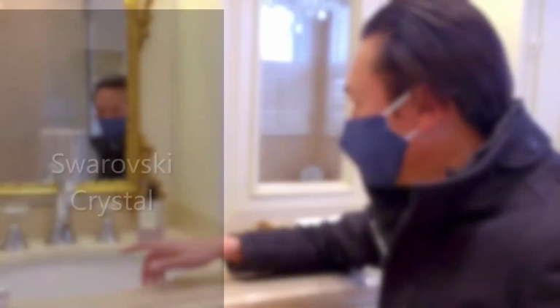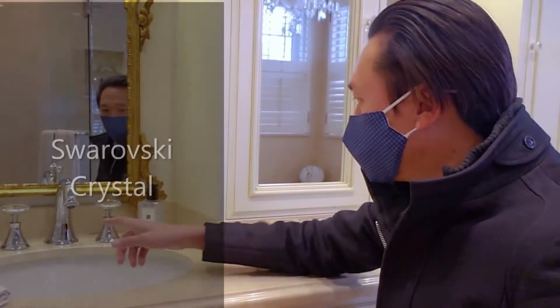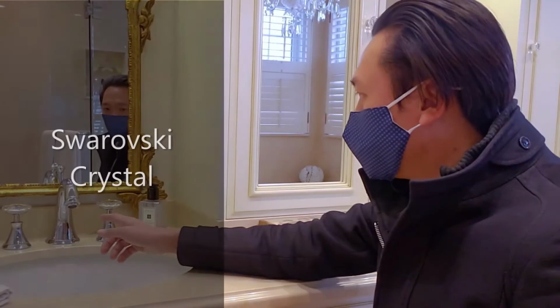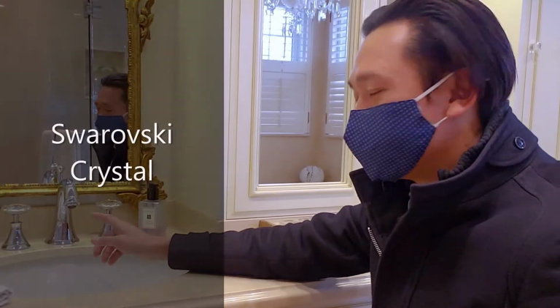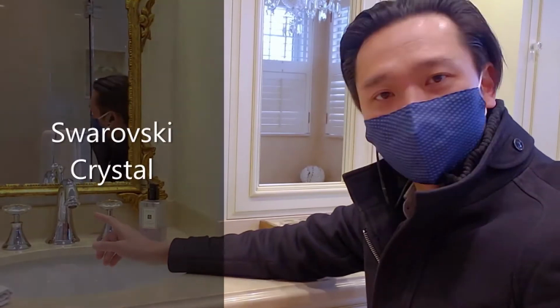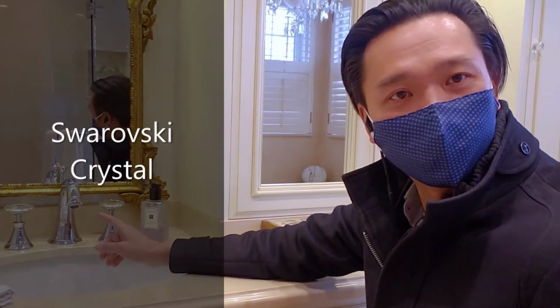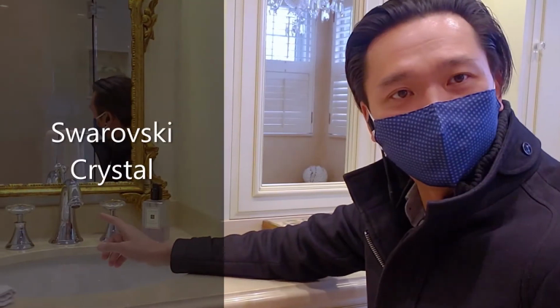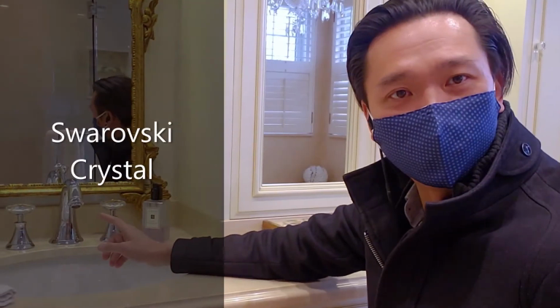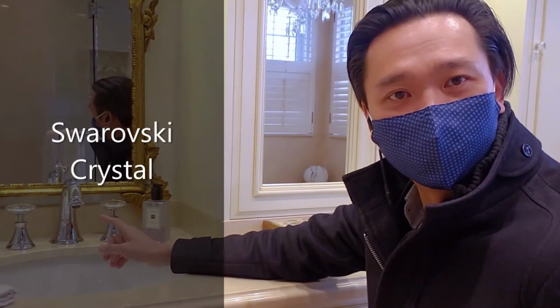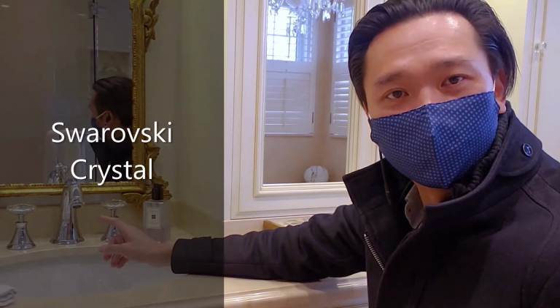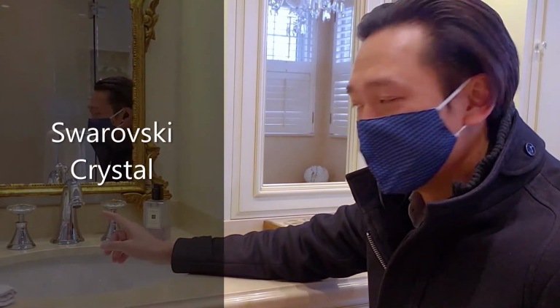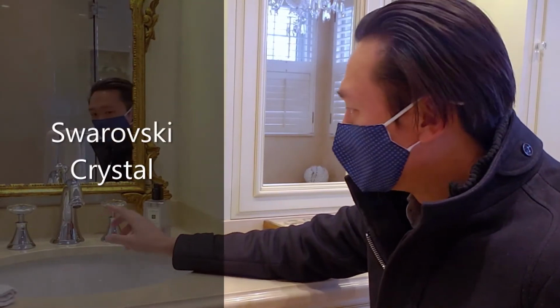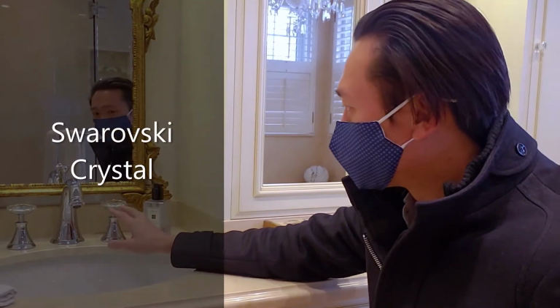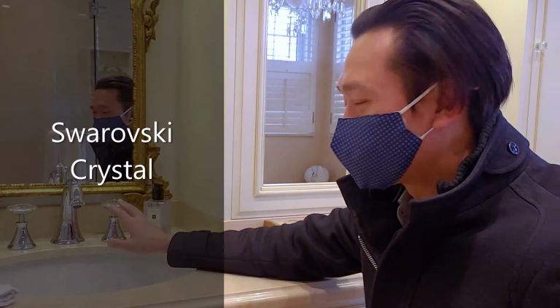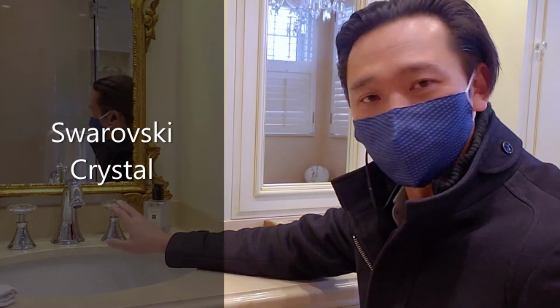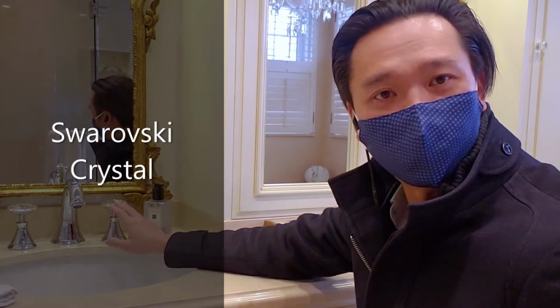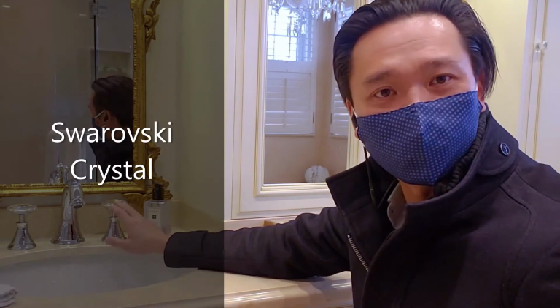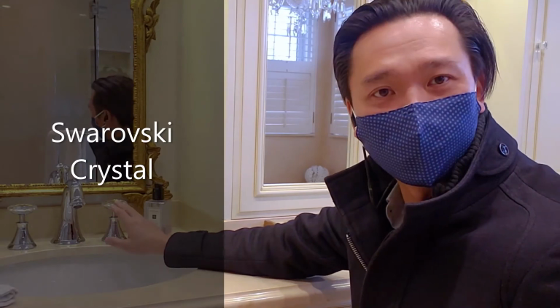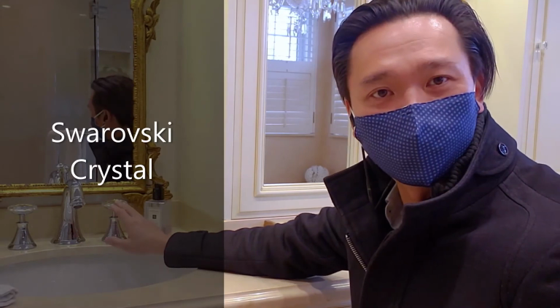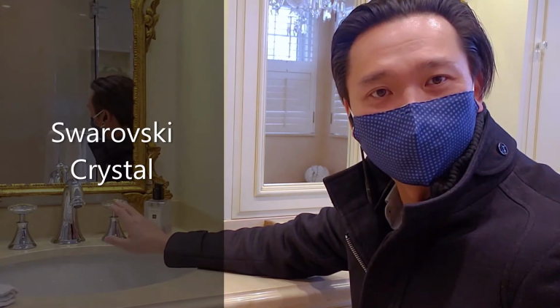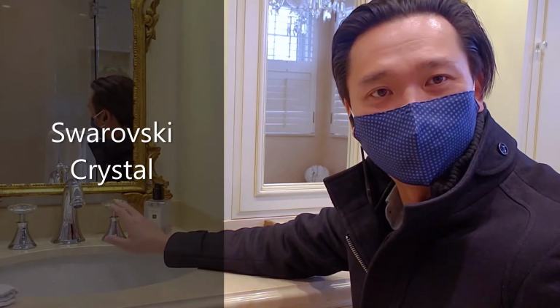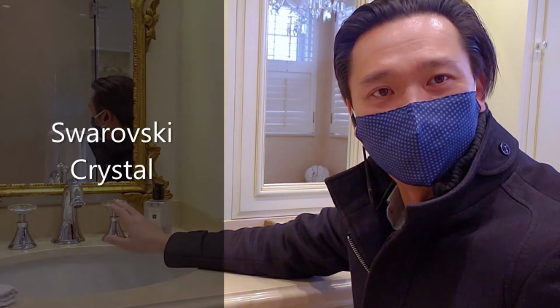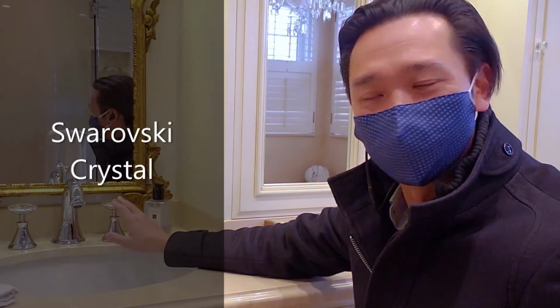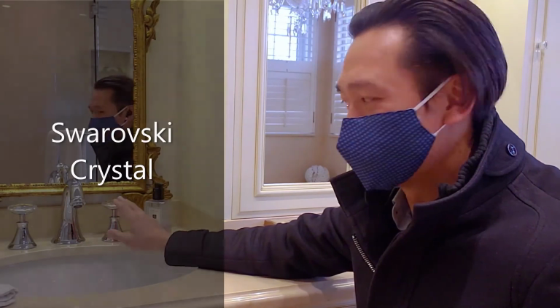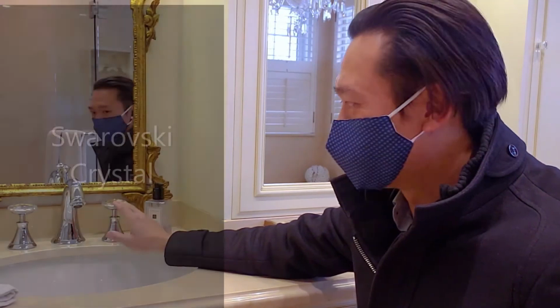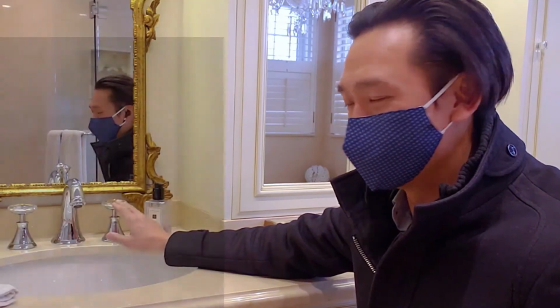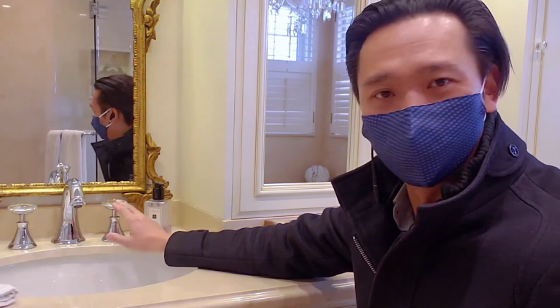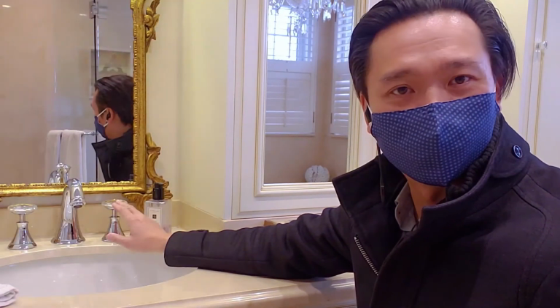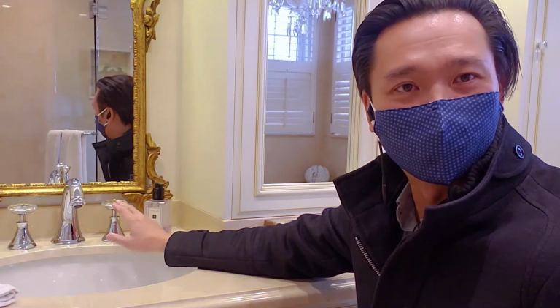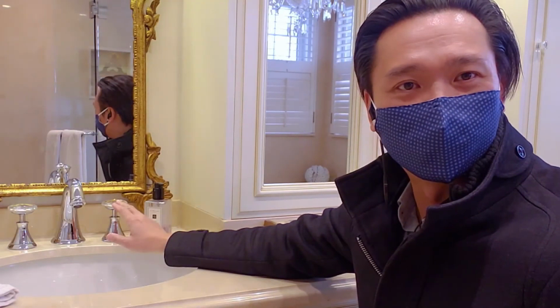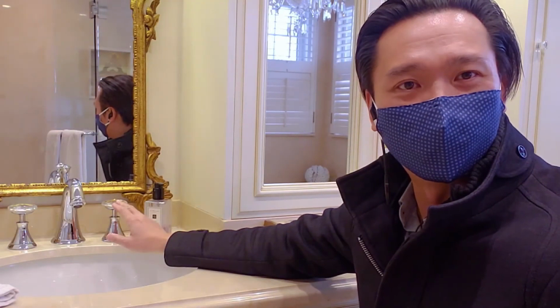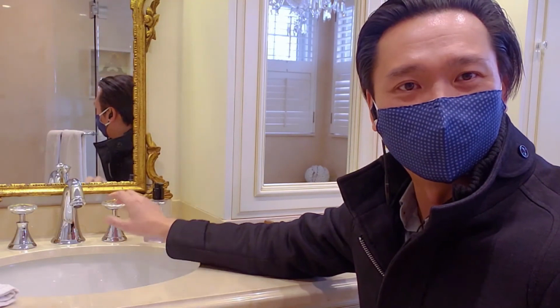Here's something really neat: these are Swarovski crystal knobs on the faucet. It's amazing.